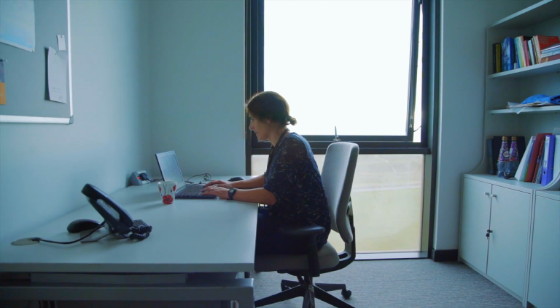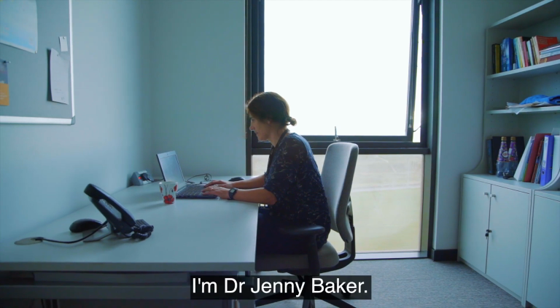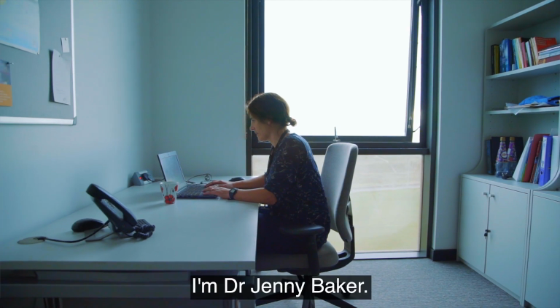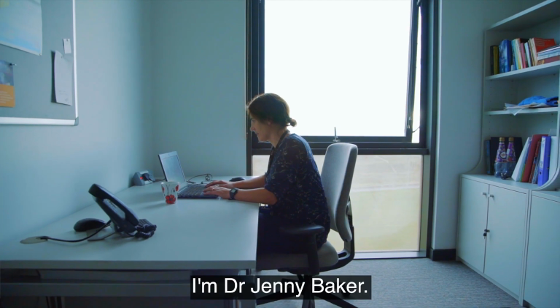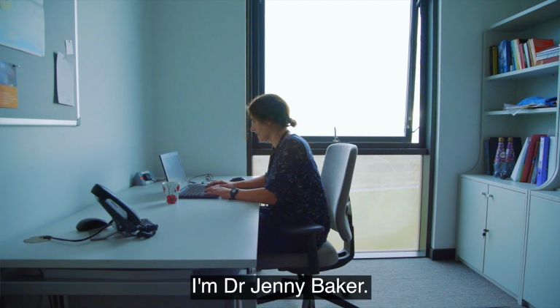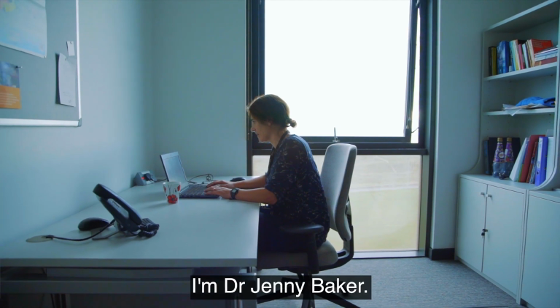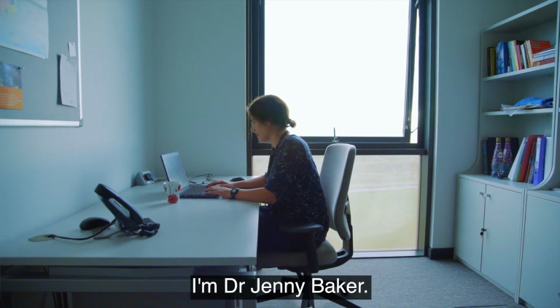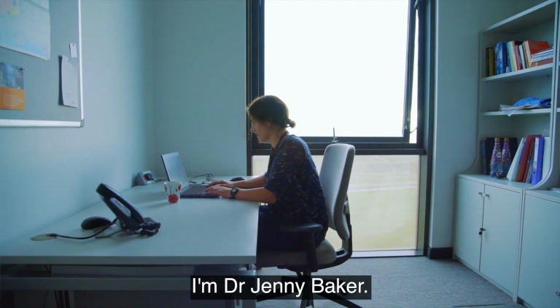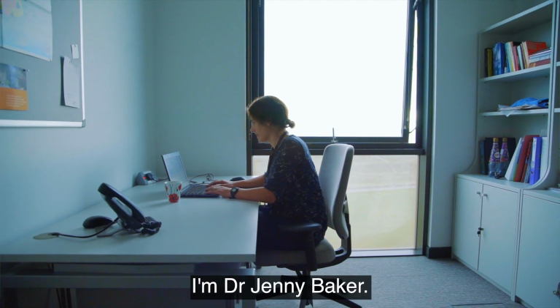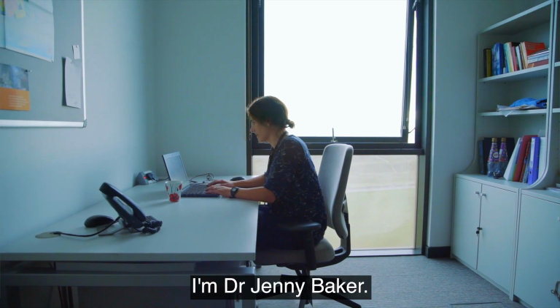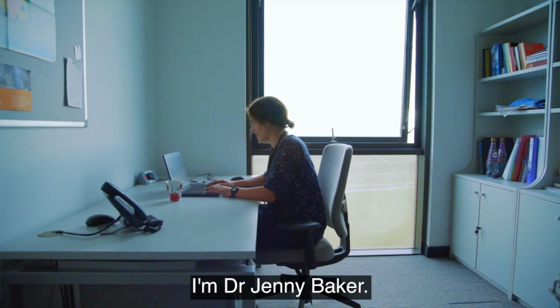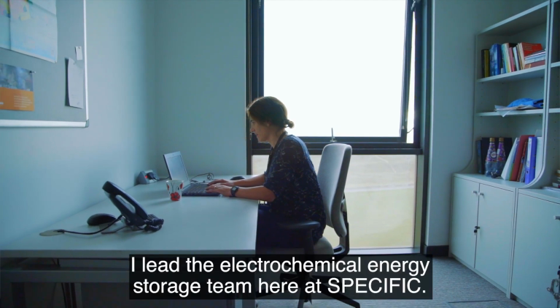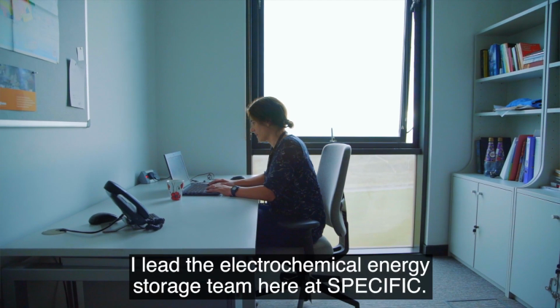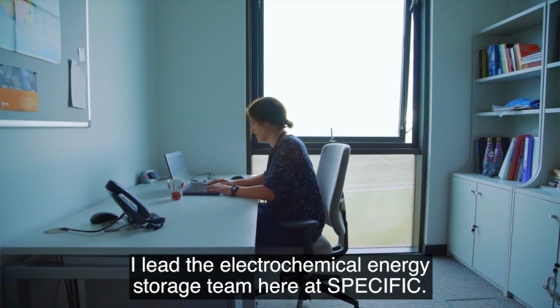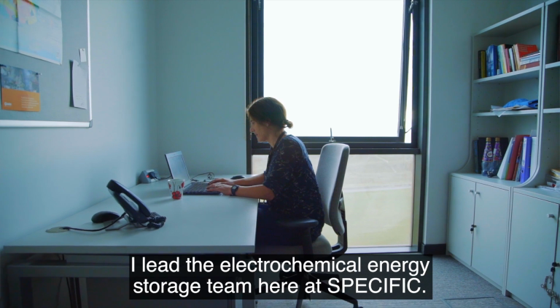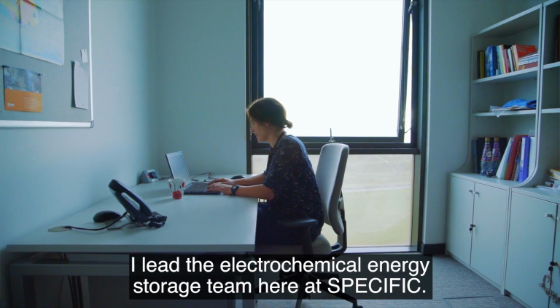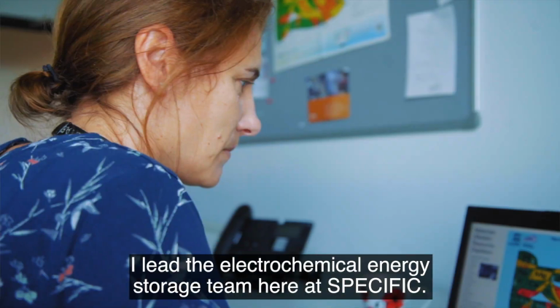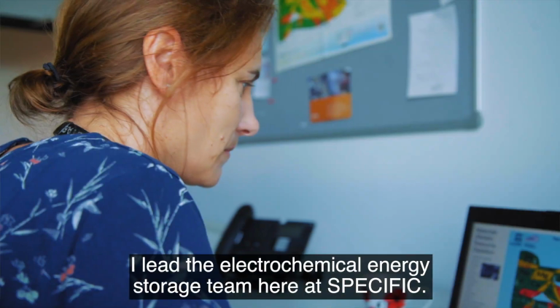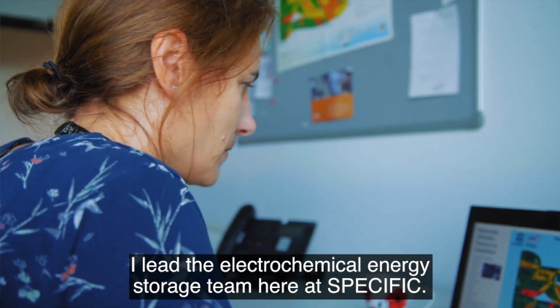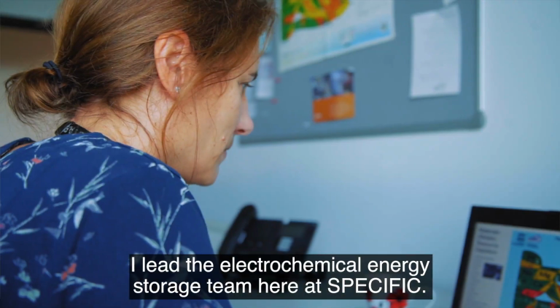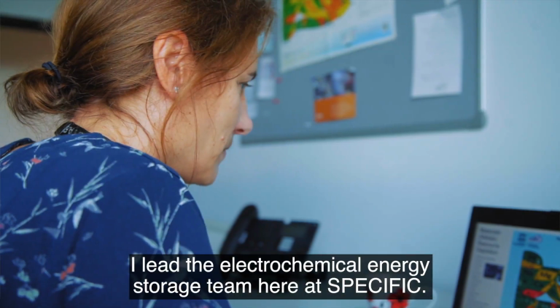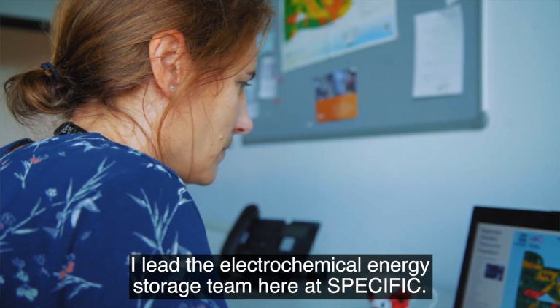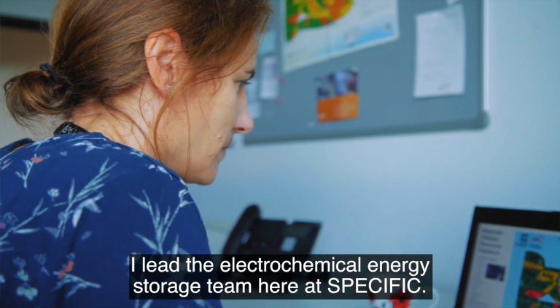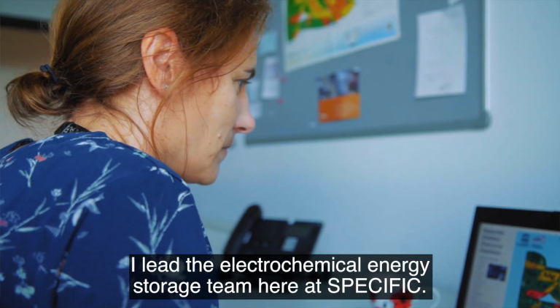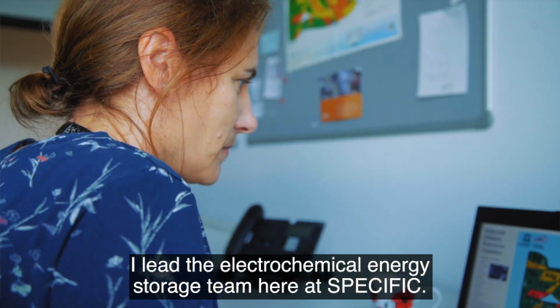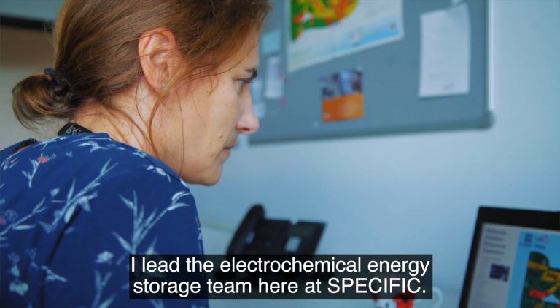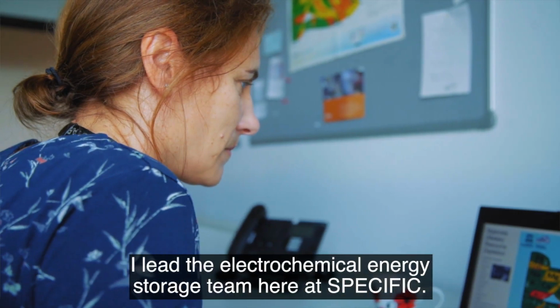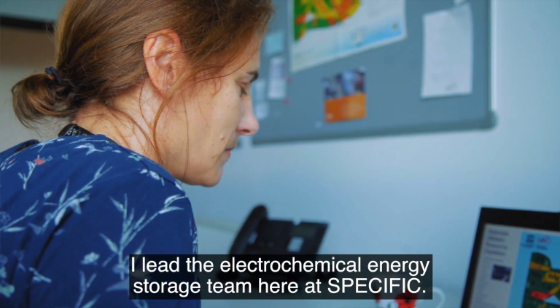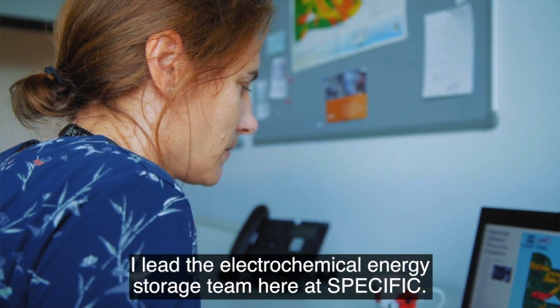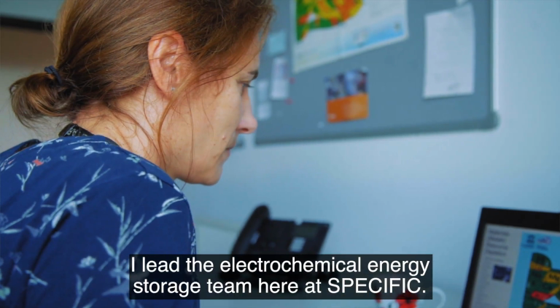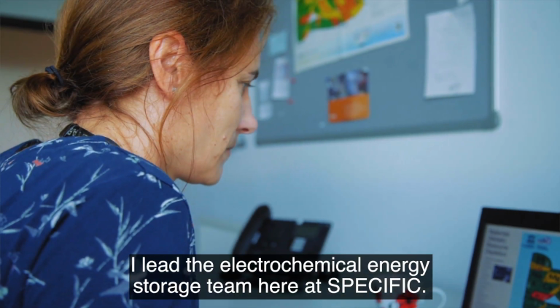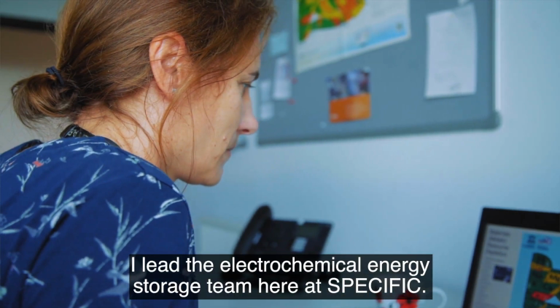I'm Dr. Jenny Baker. I lead the electrochemical energy storage team here at Specific.